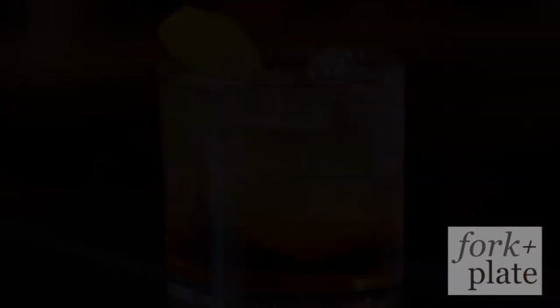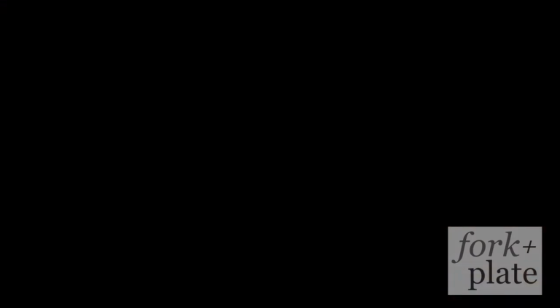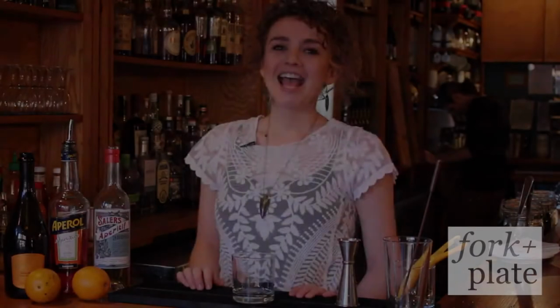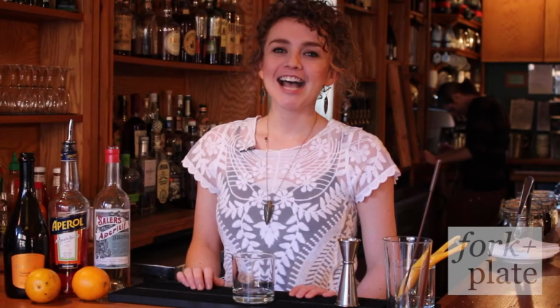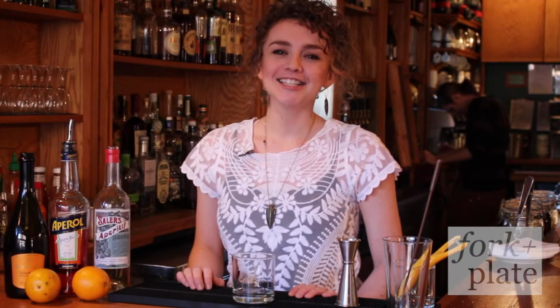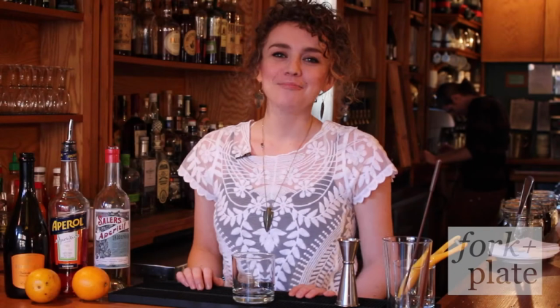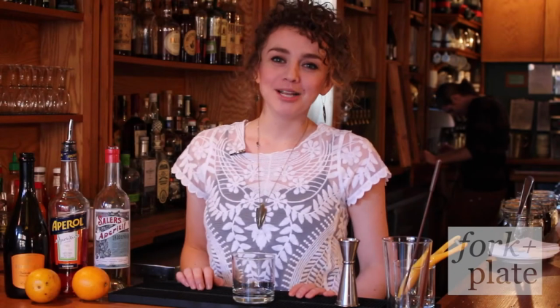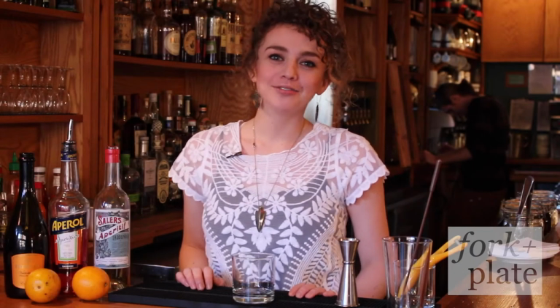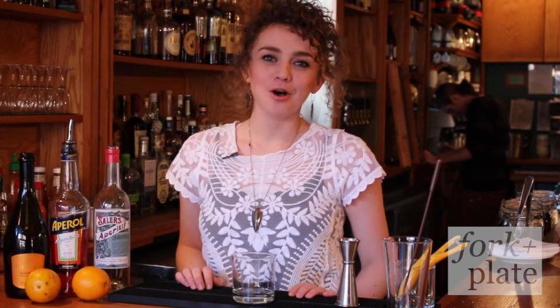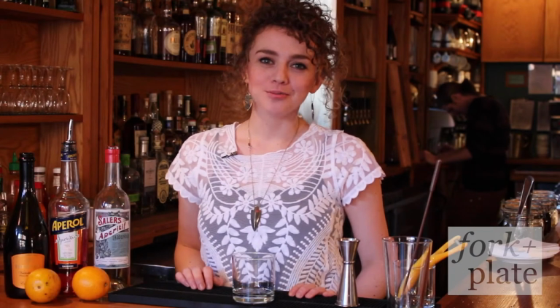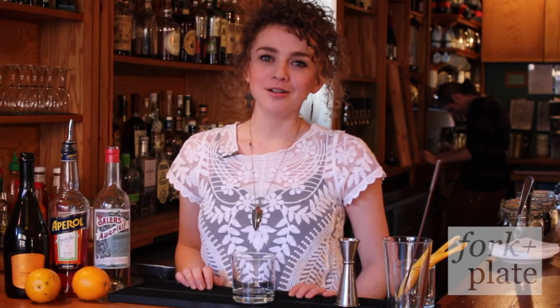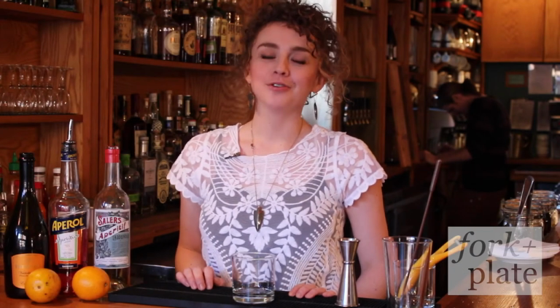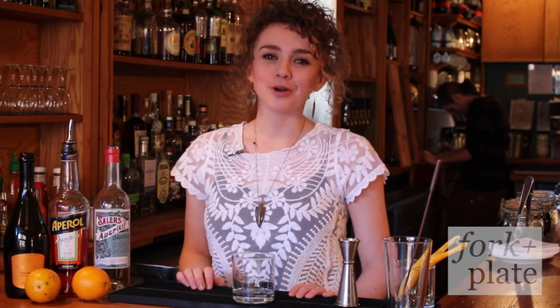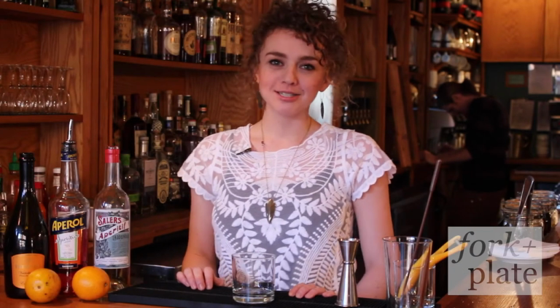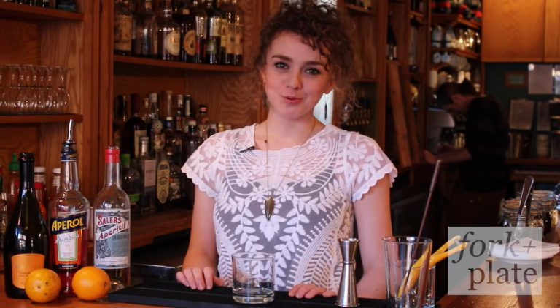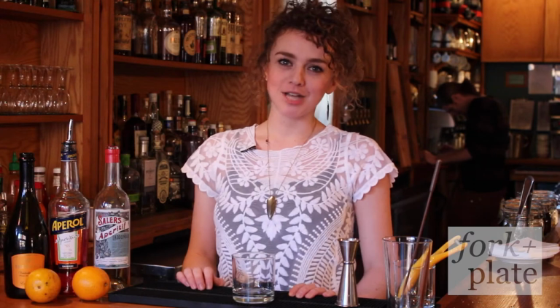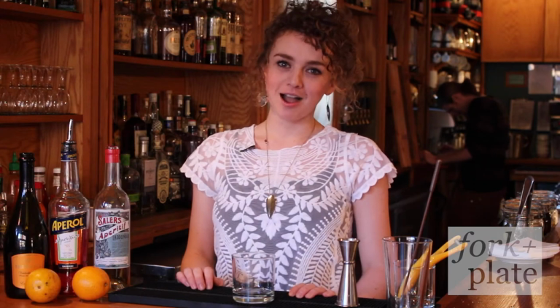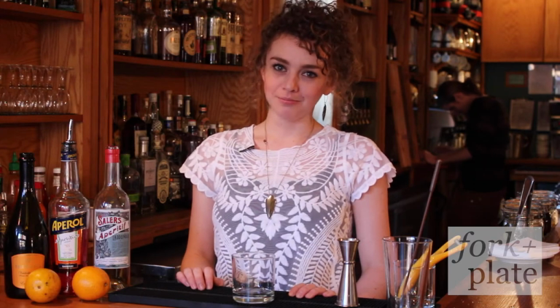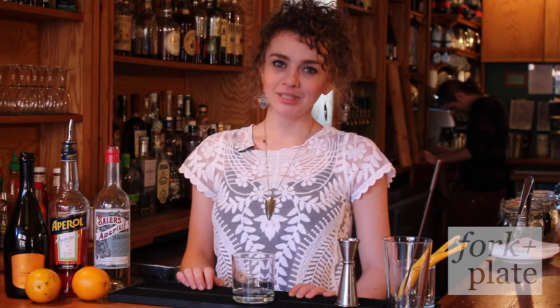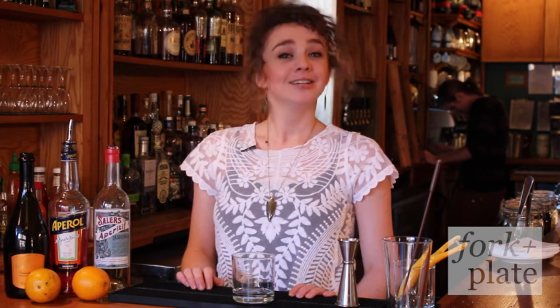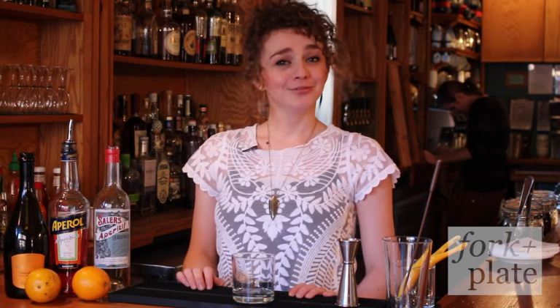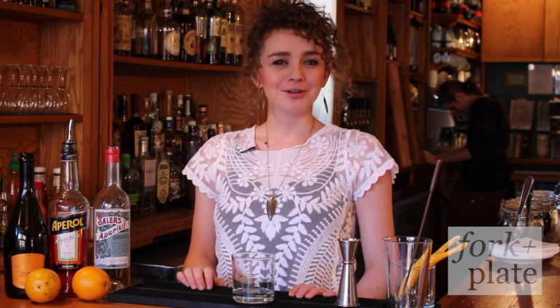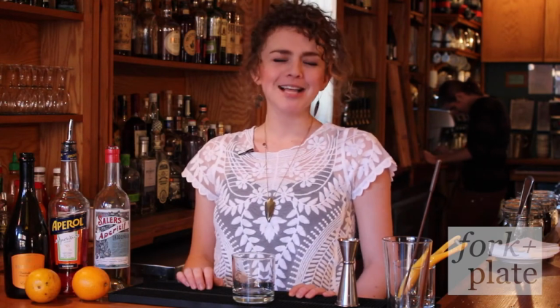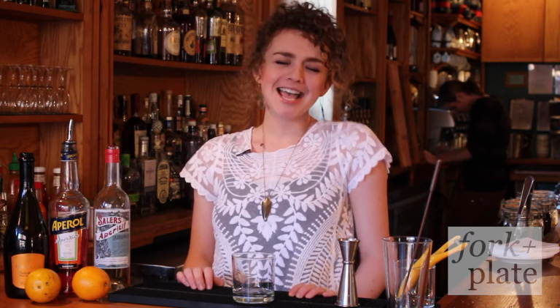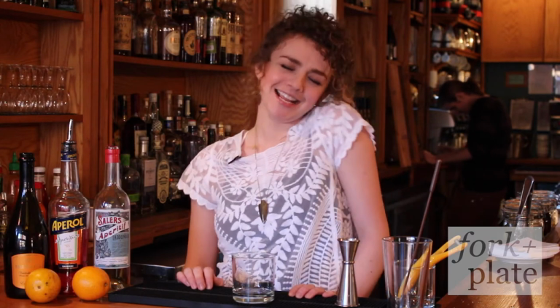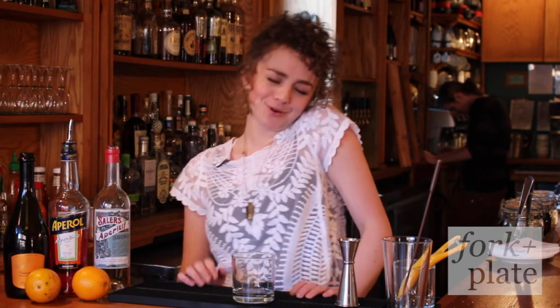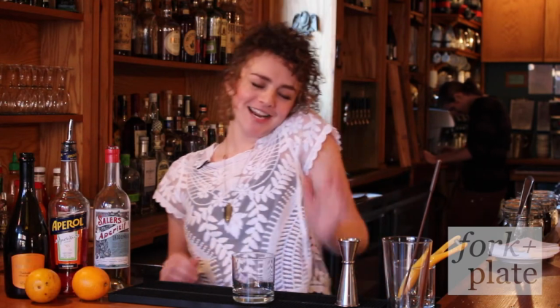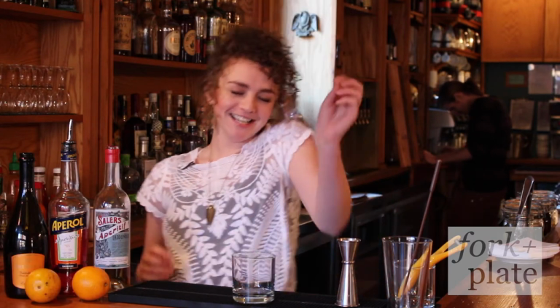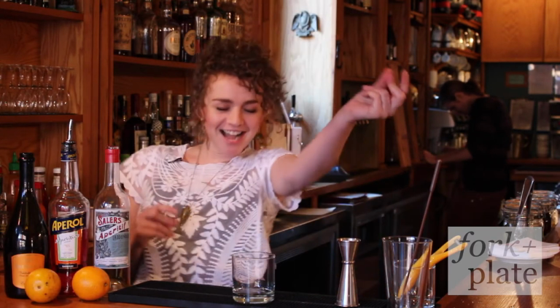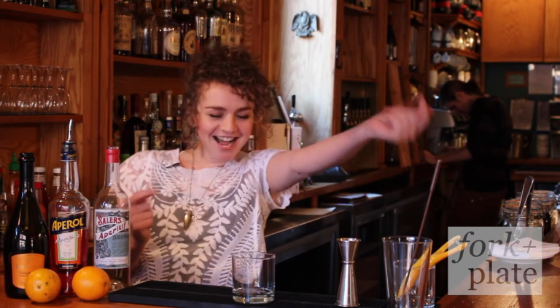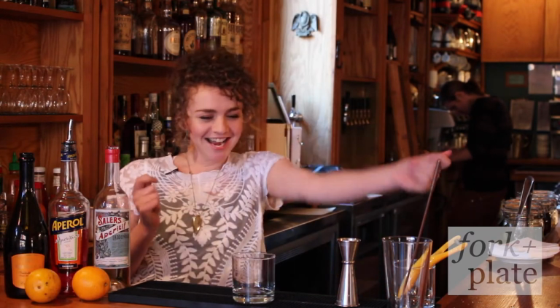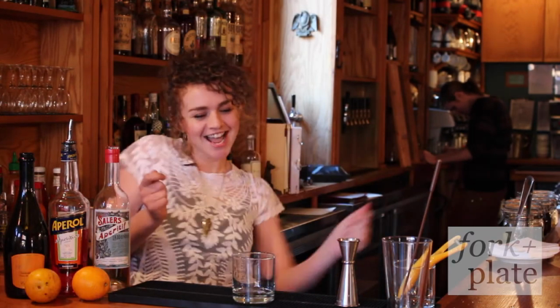Hey guys, I'm Britt from Allswell for ForkAndSpoon.com — ForkAndPlate — bring it on, hey!